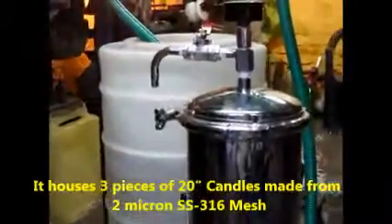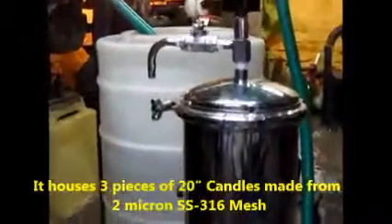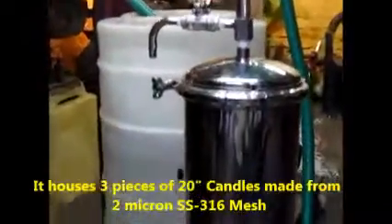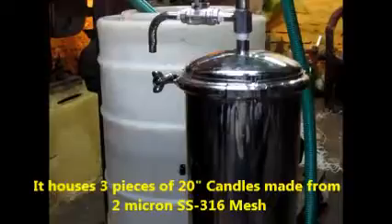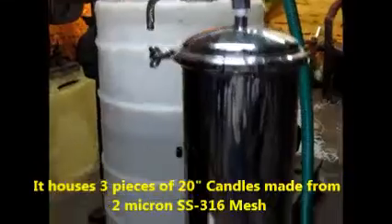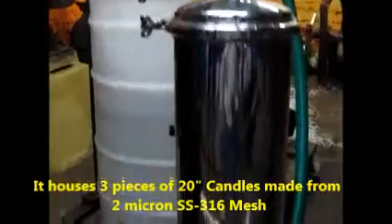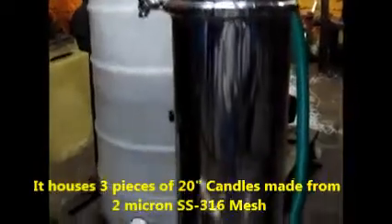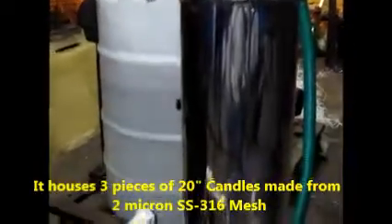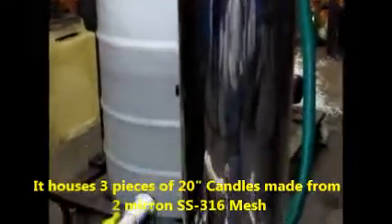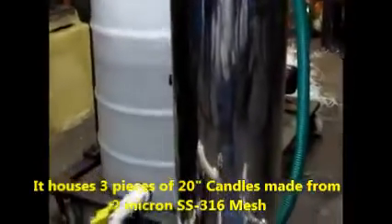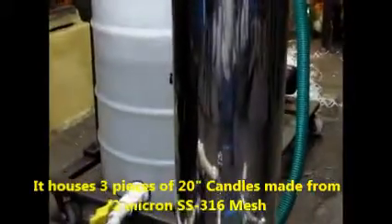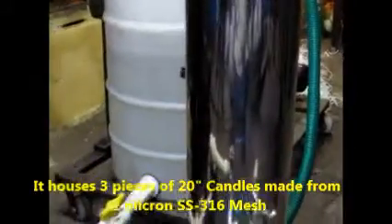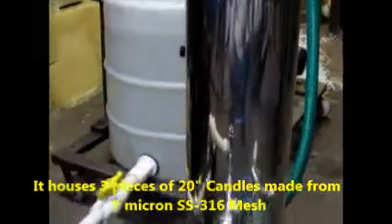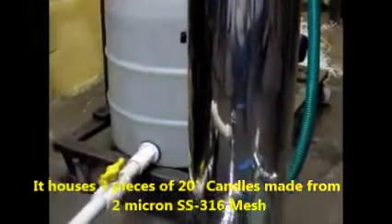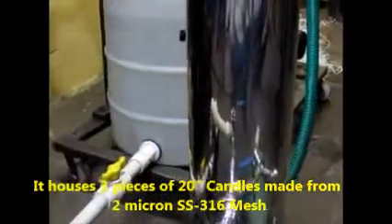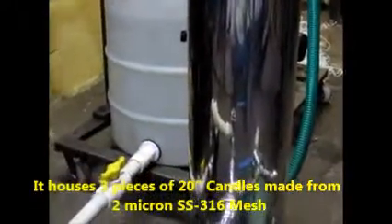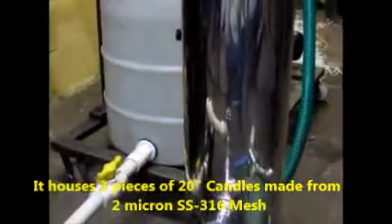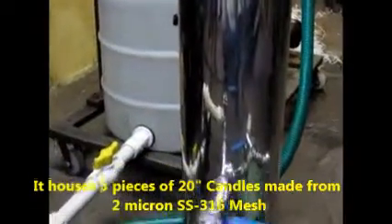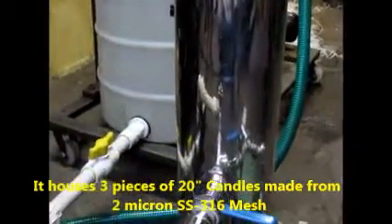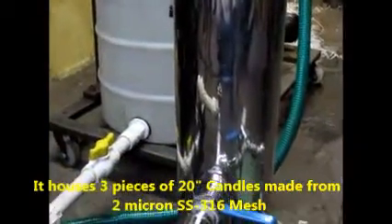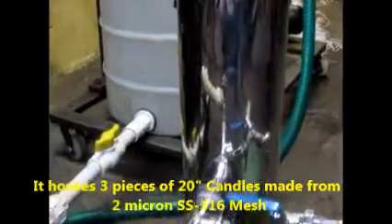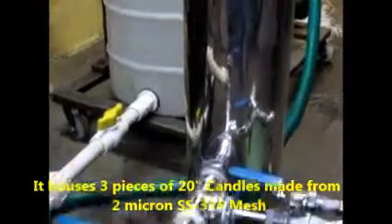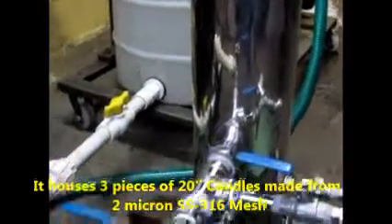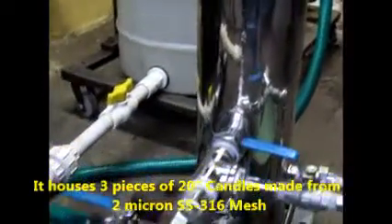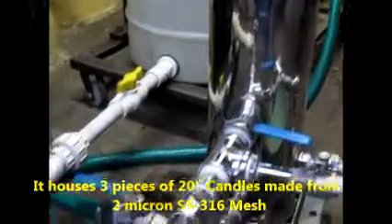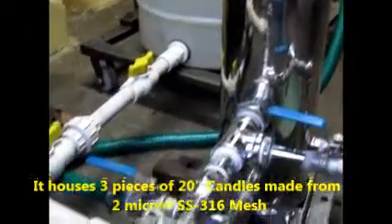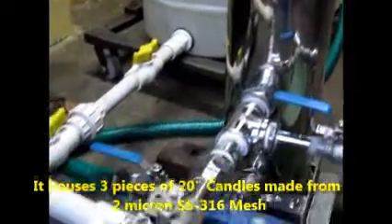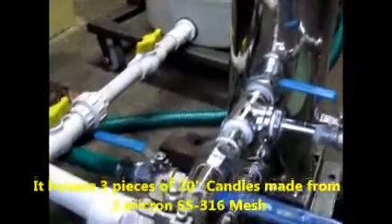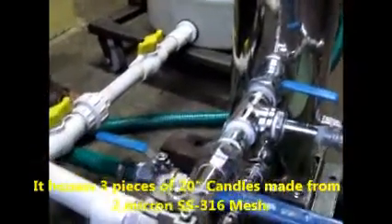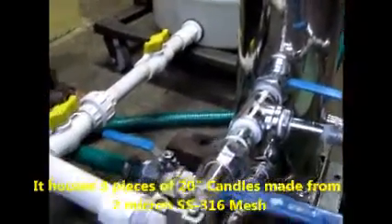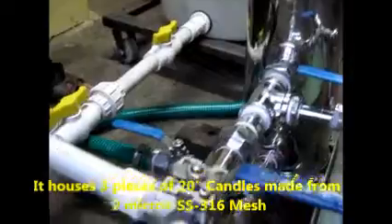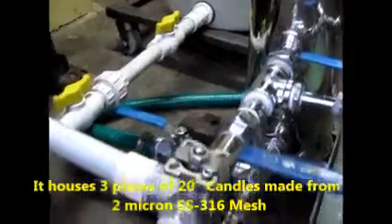This is a sedimentary whirl filter — a 2 micron SS mesh cartridge sedimentary whirl filter, all made of stainless steel.